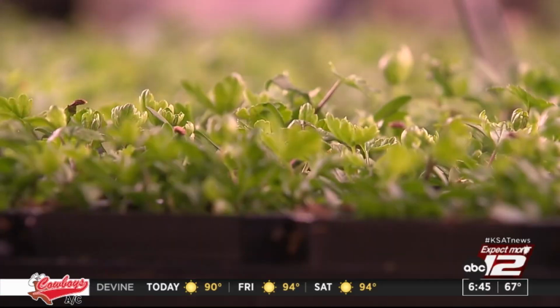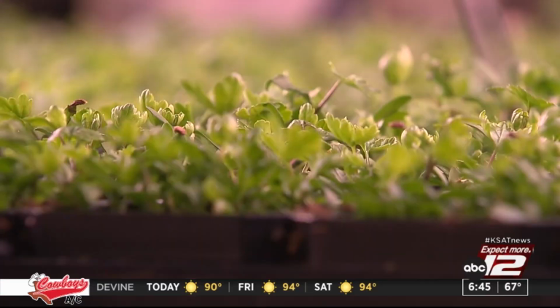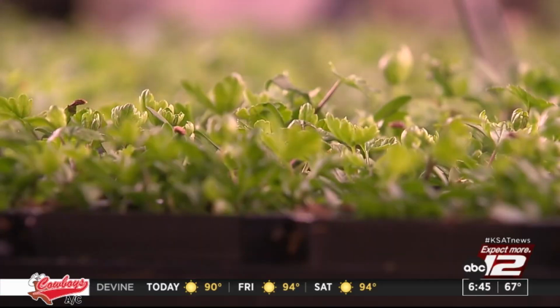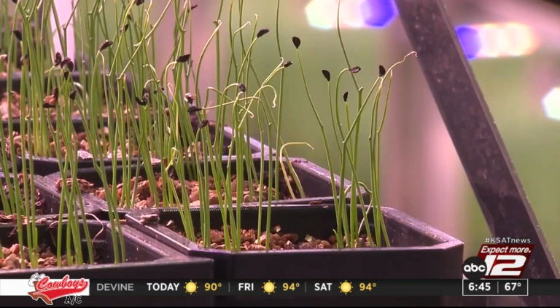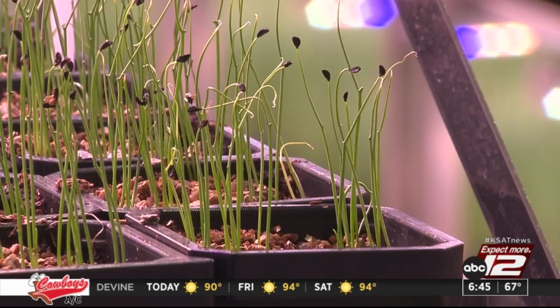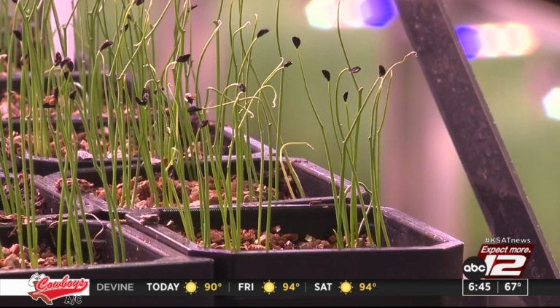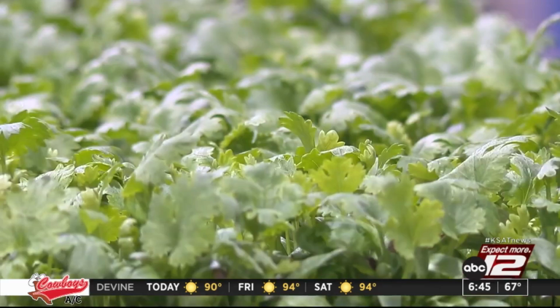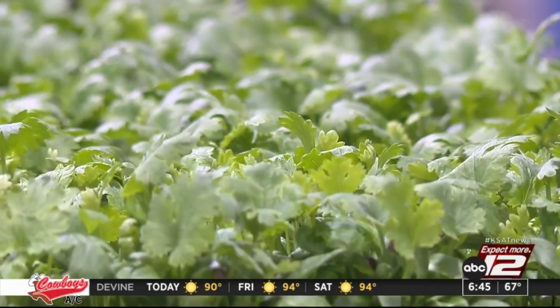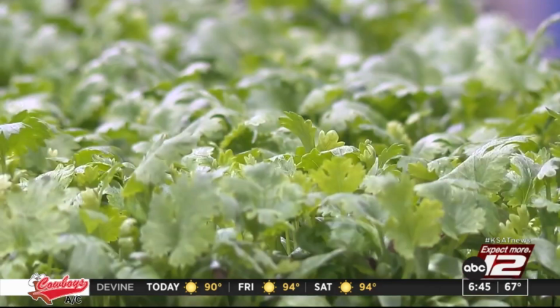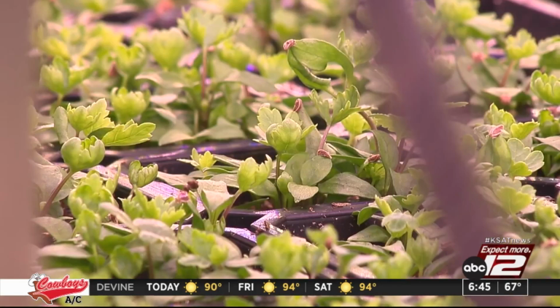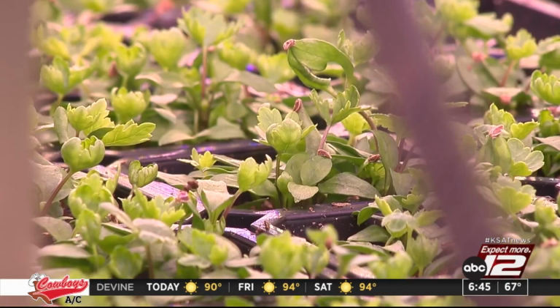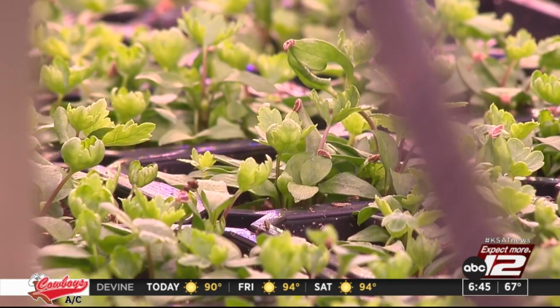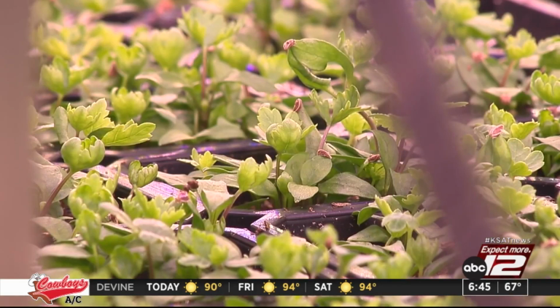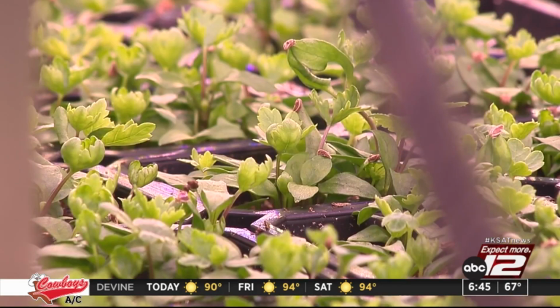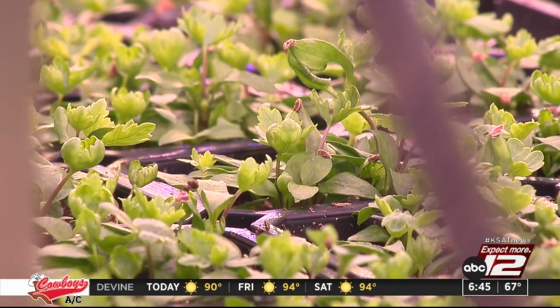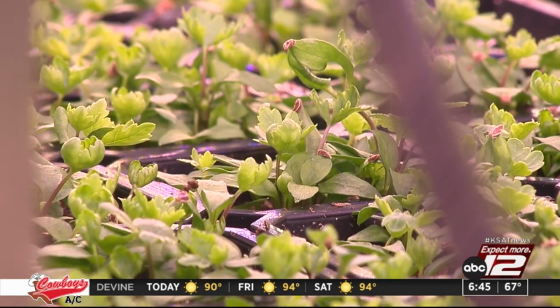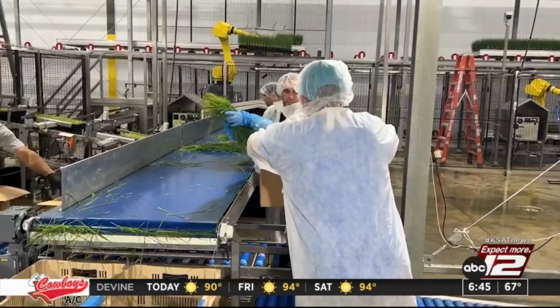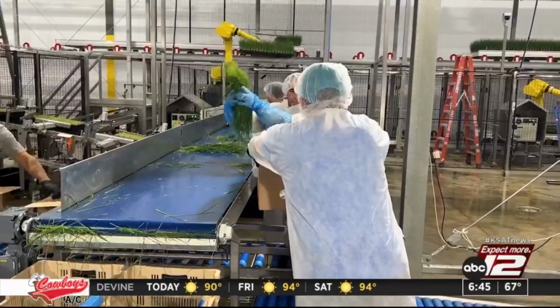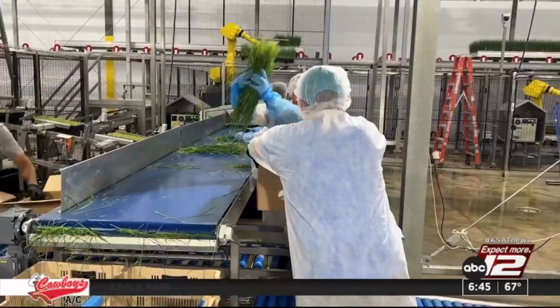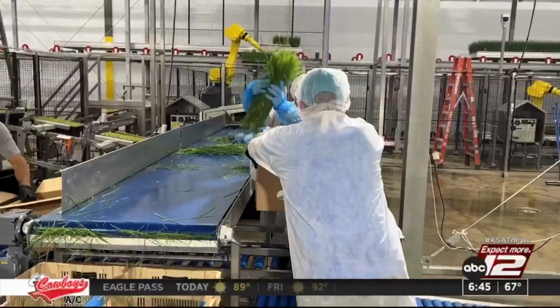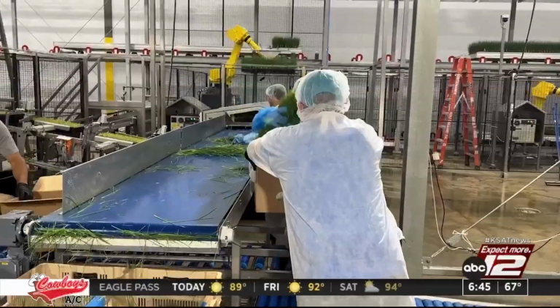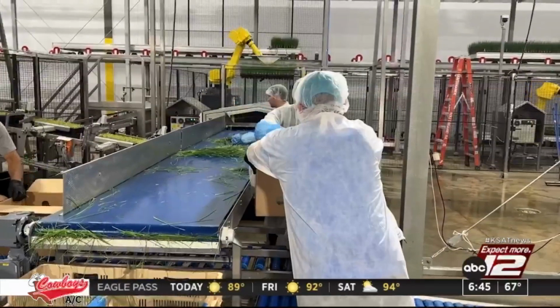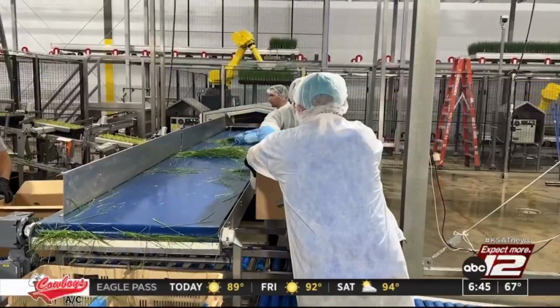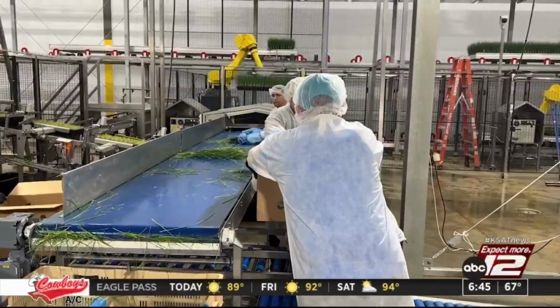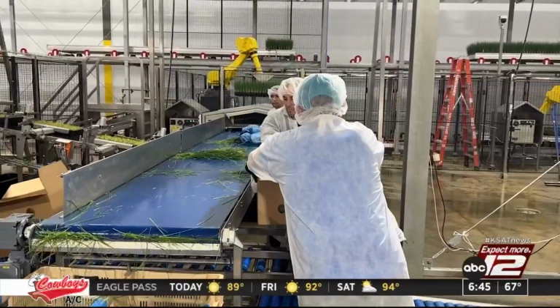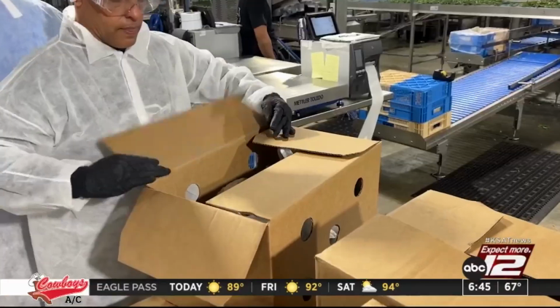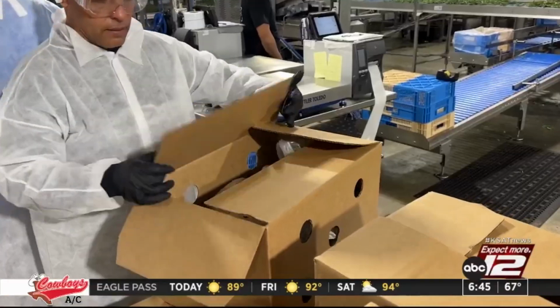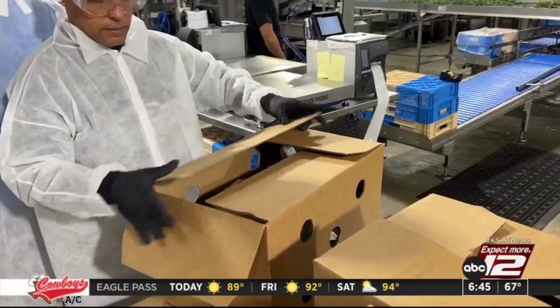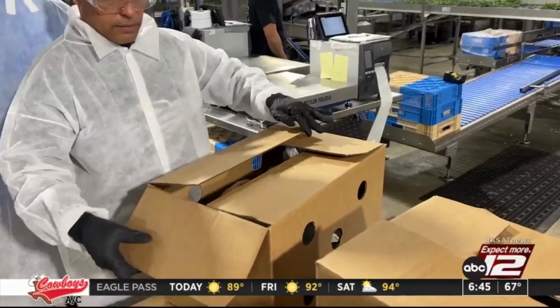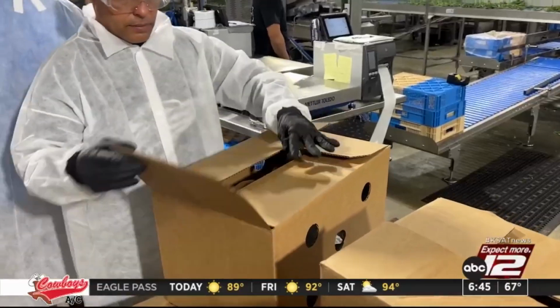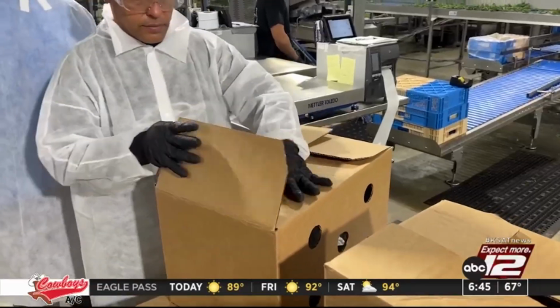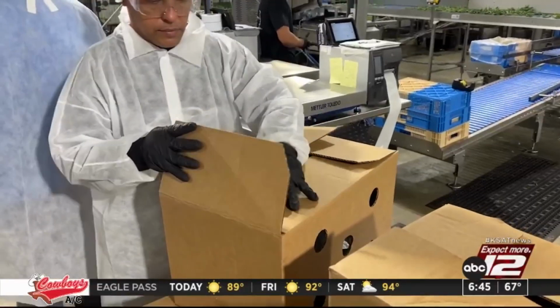Lettuce, spinach, cilantro, and chives go from seed to shipping in about 17 days.